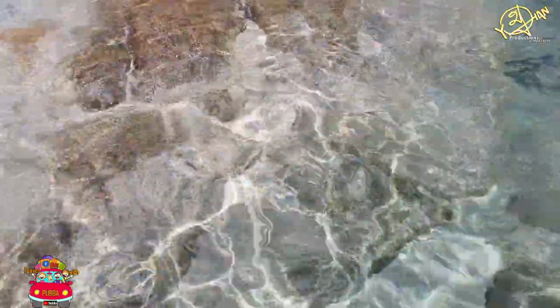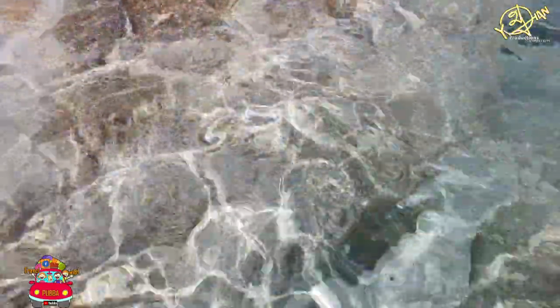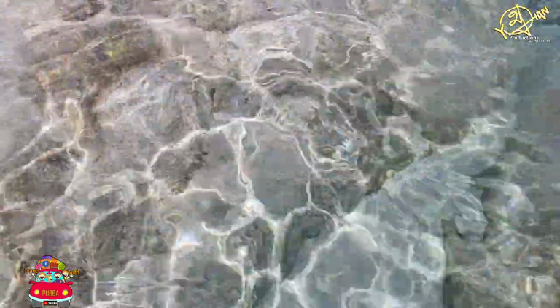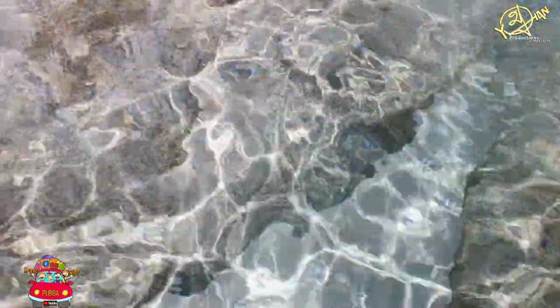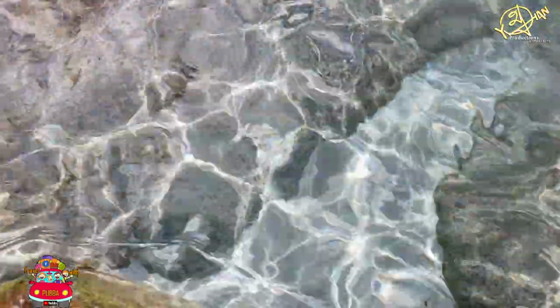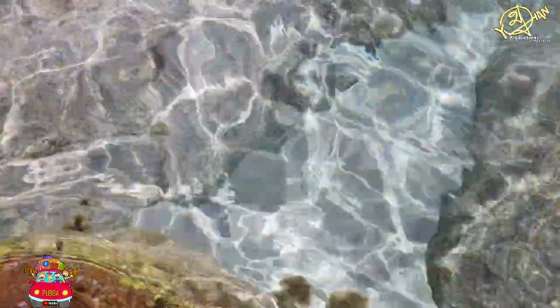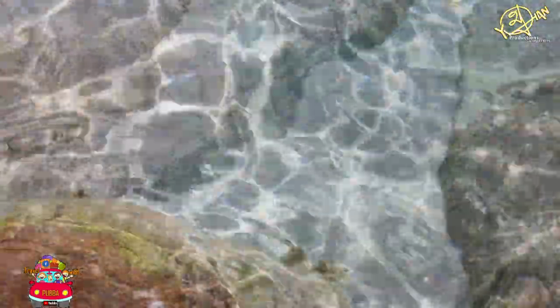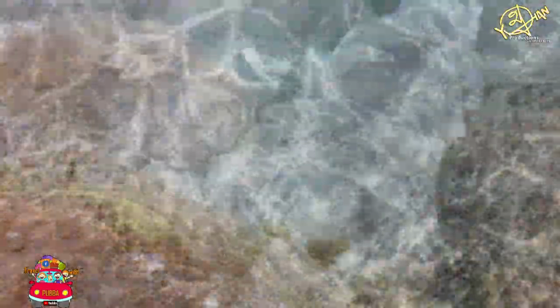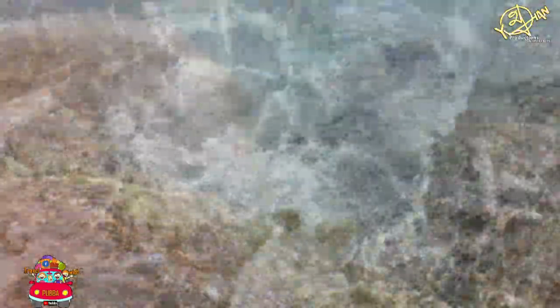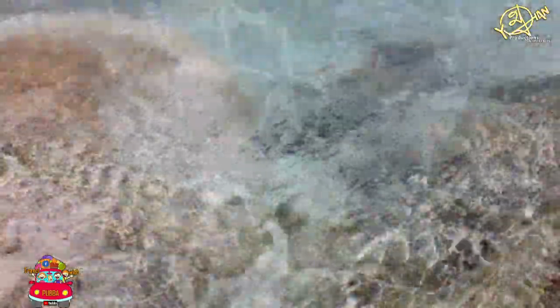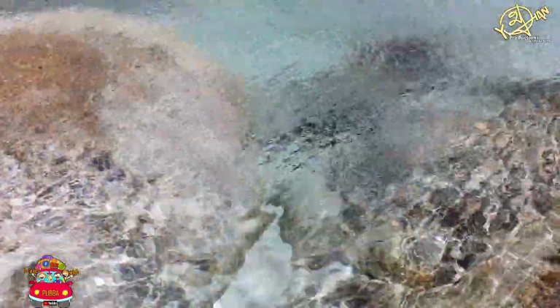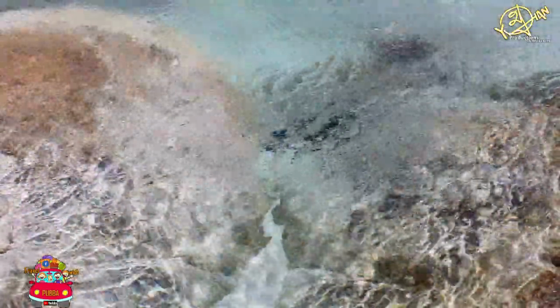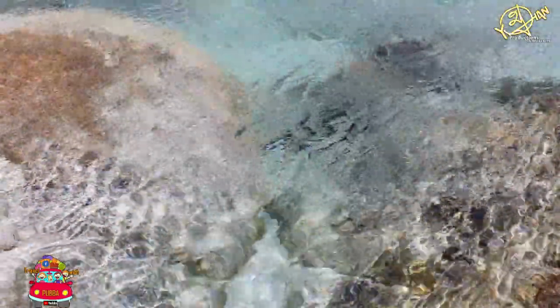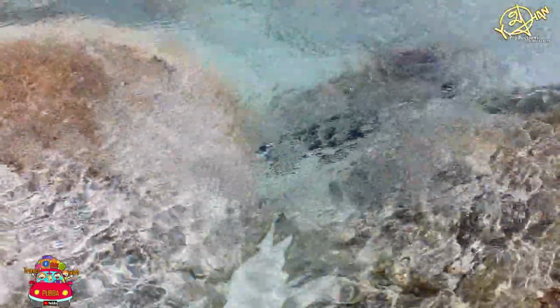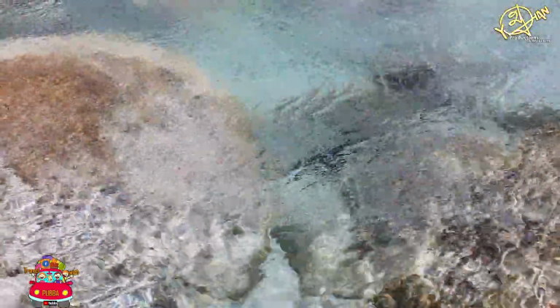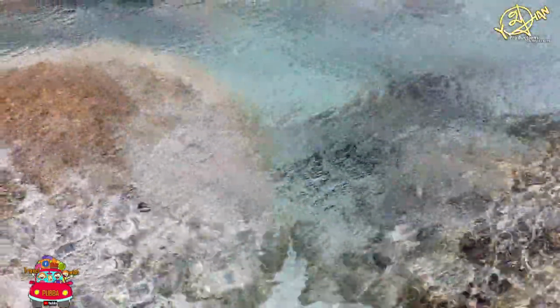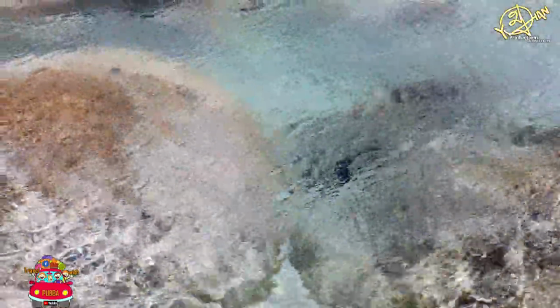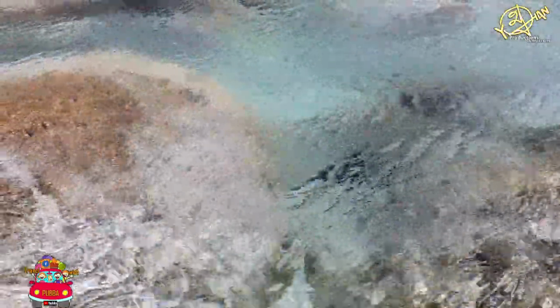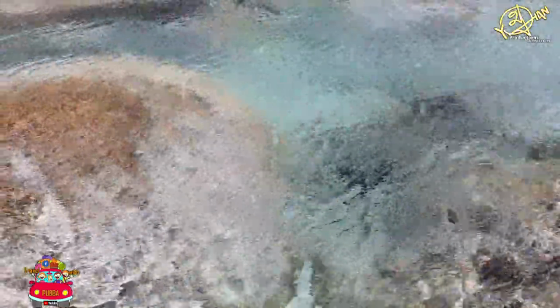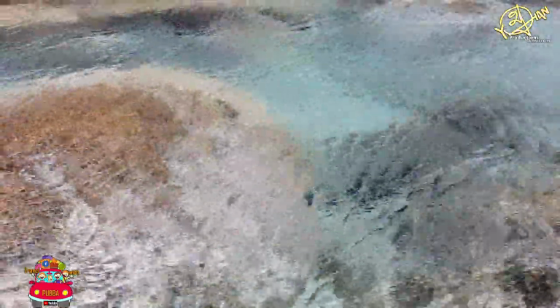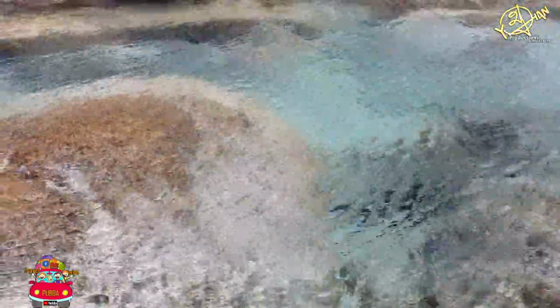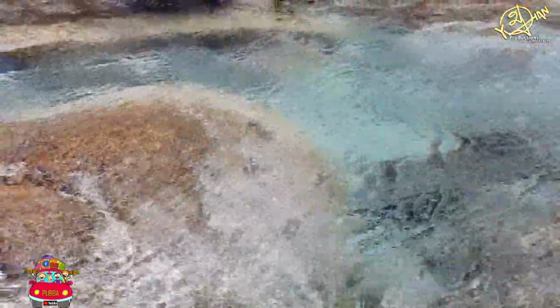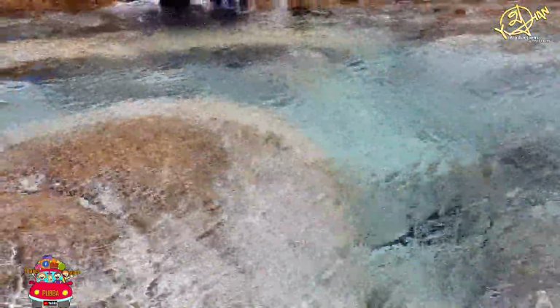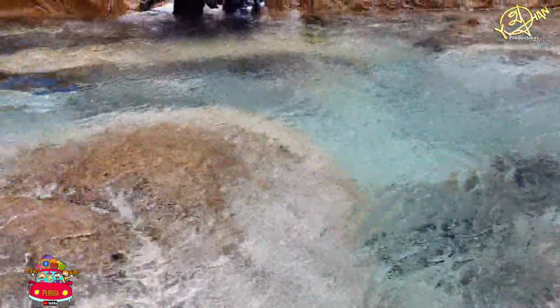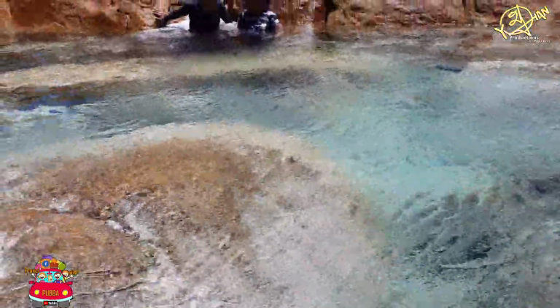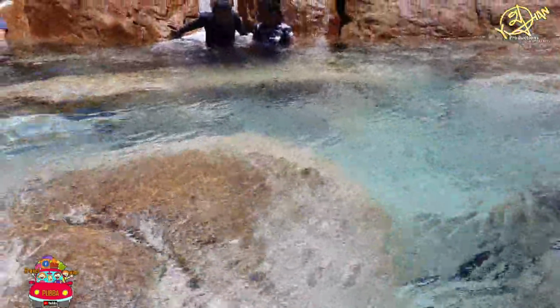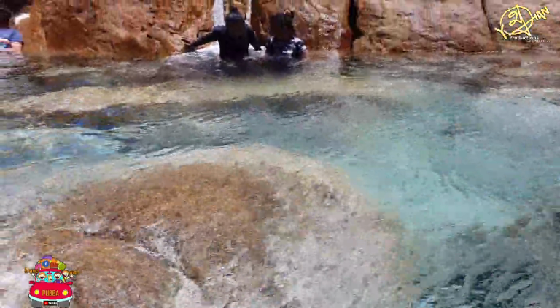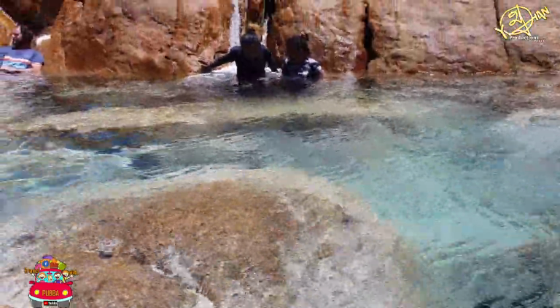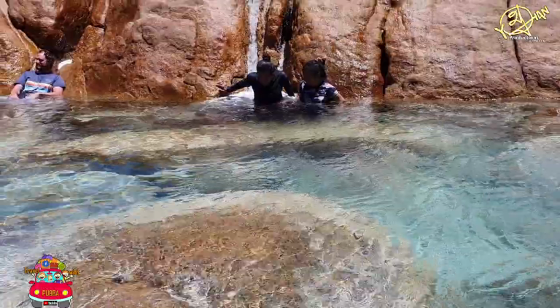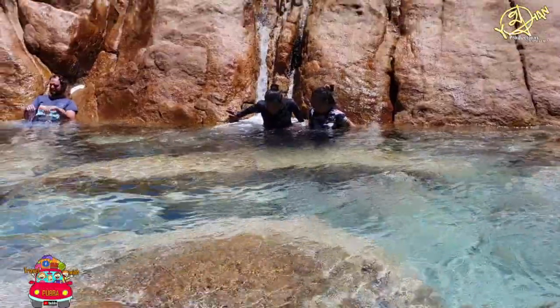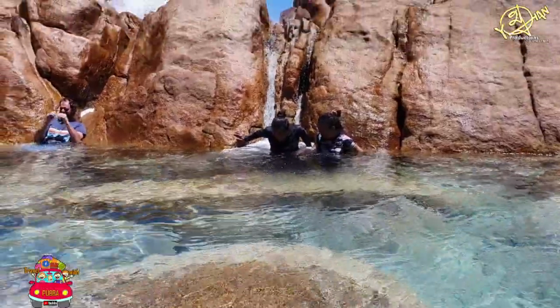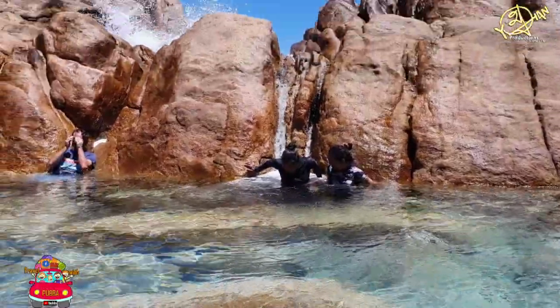Have you seen any place like this with crystal clear water? Comment your experience below.